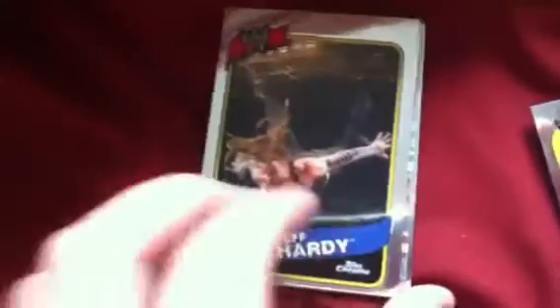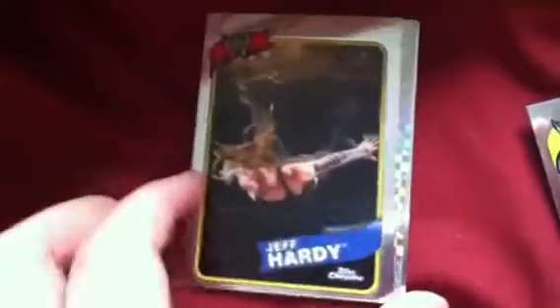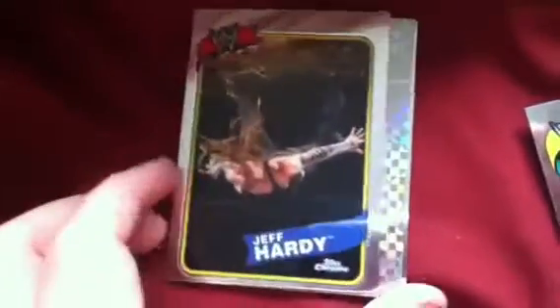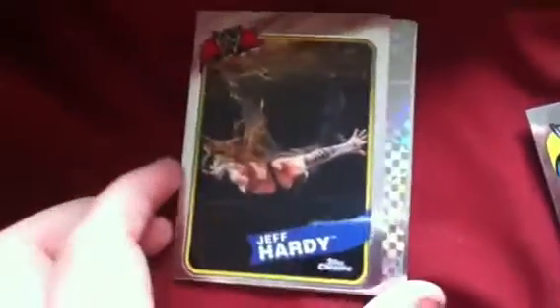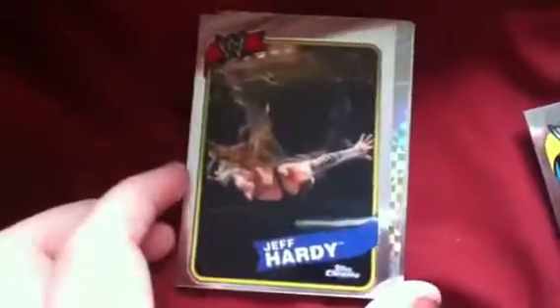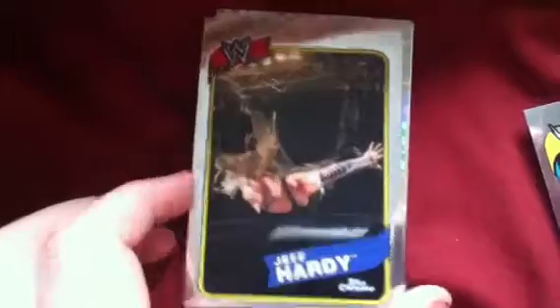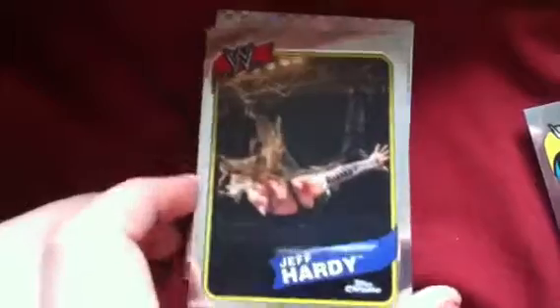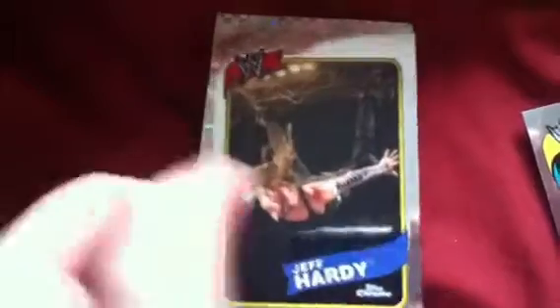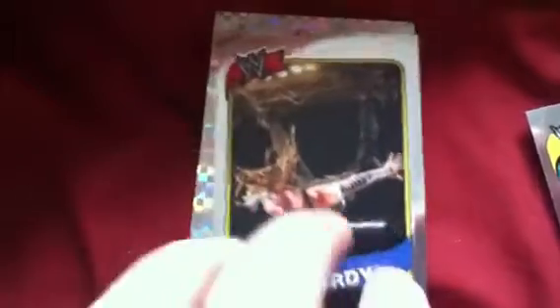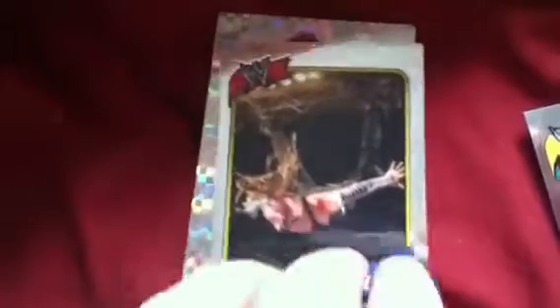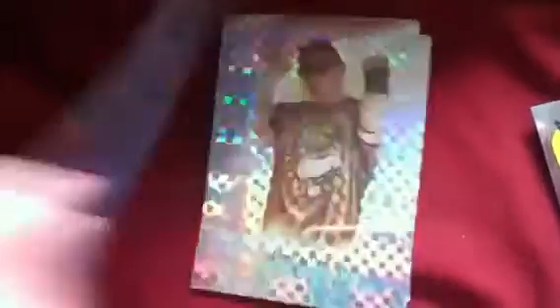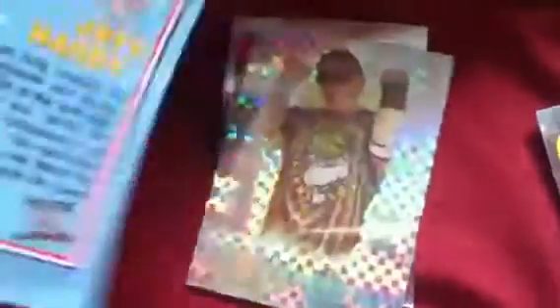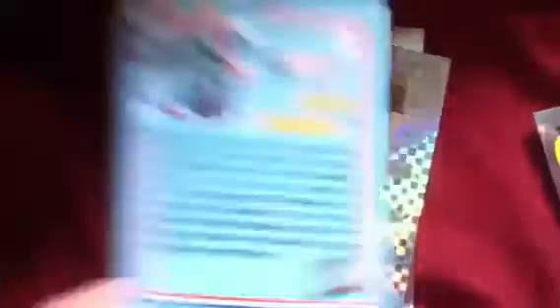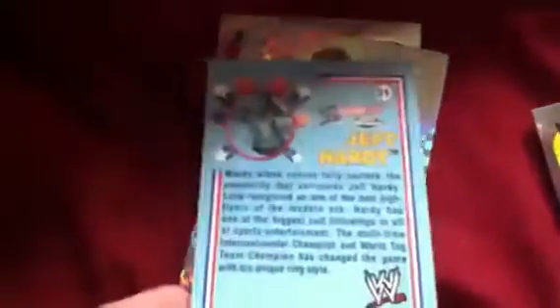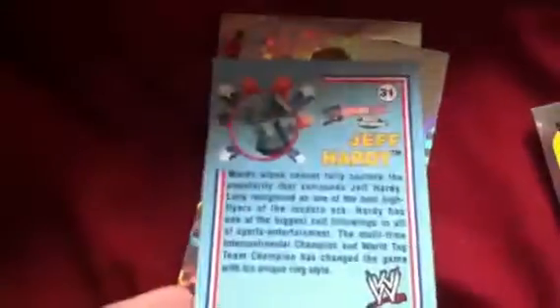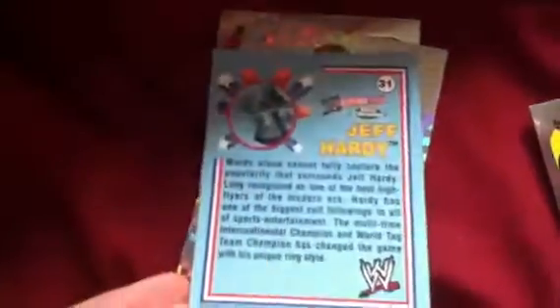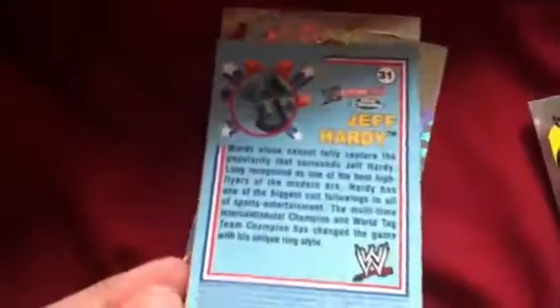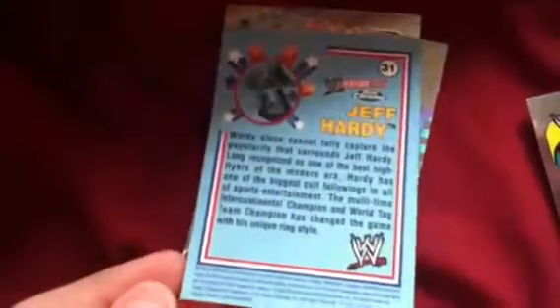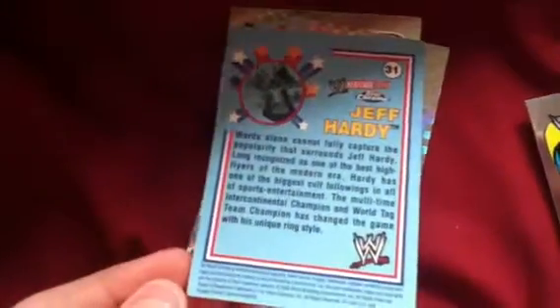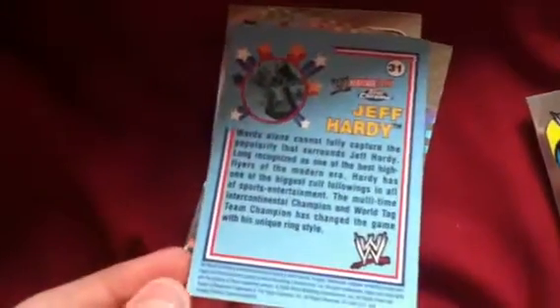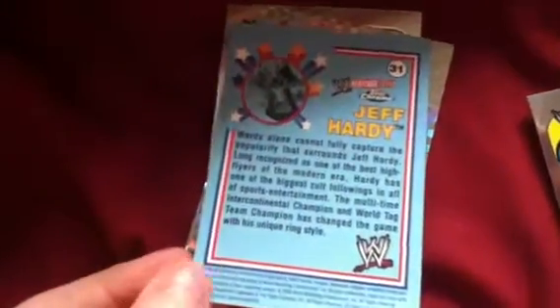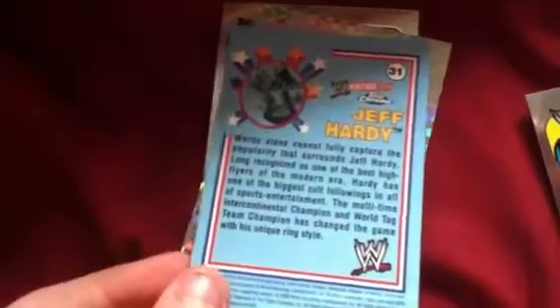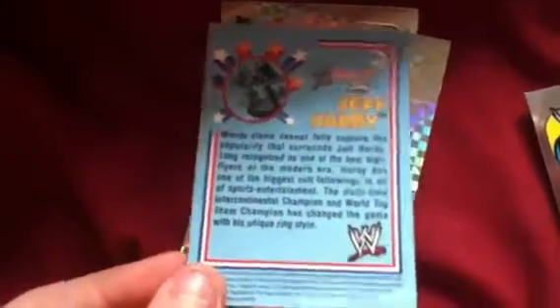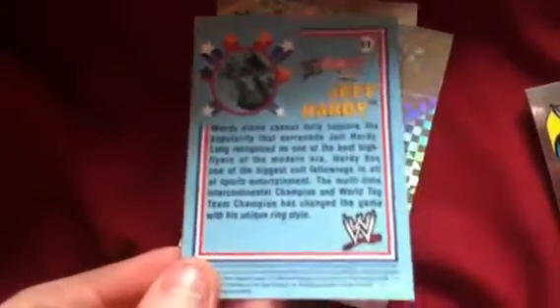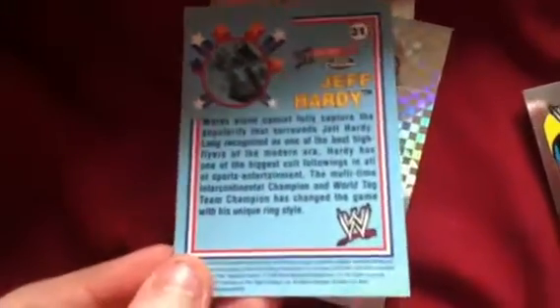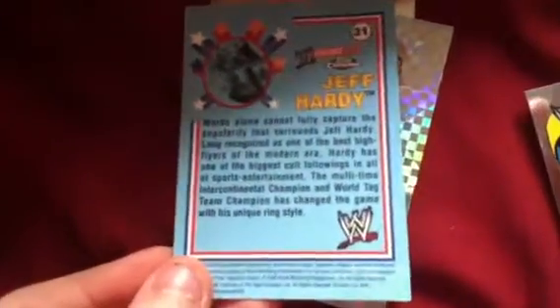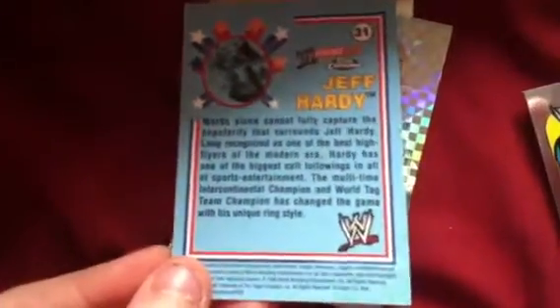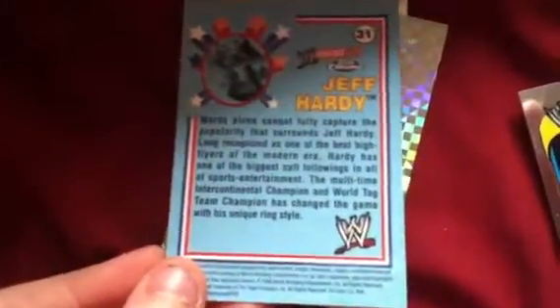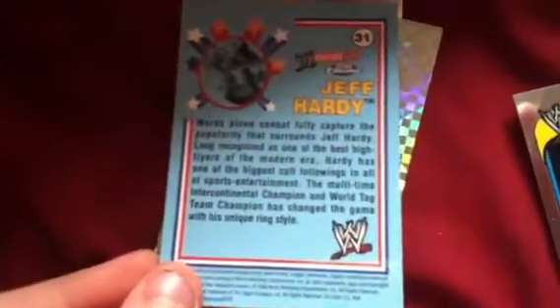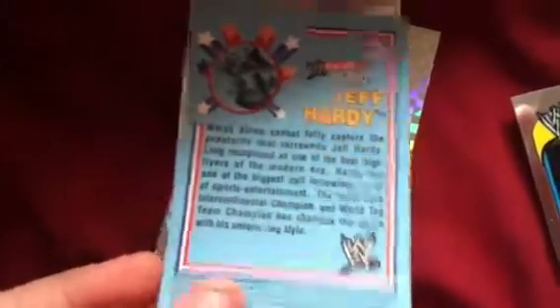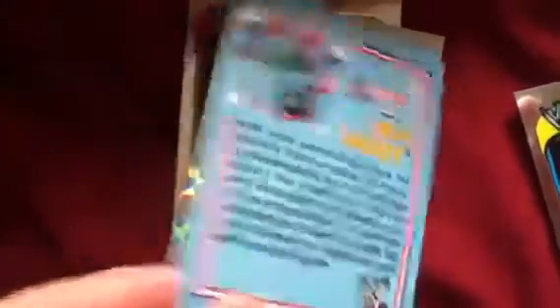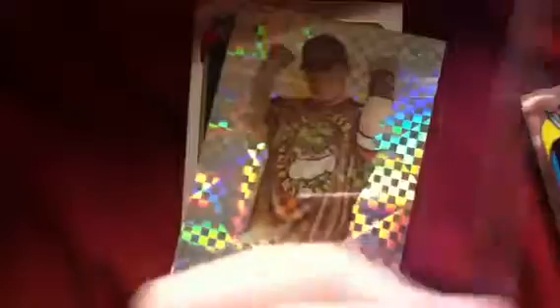Number 3: Jeff Hardy. Number 31, Heritage 3 Chrome.